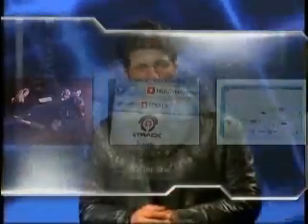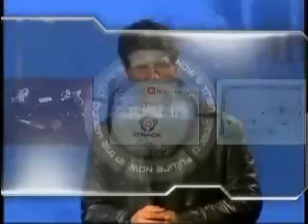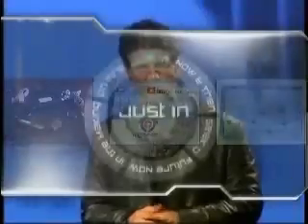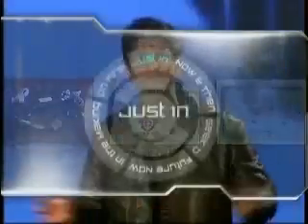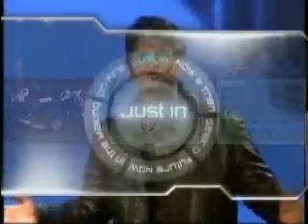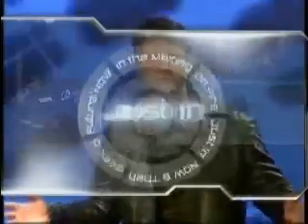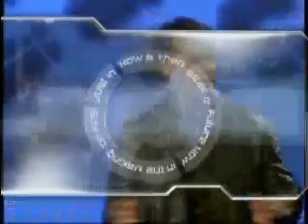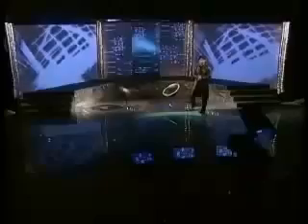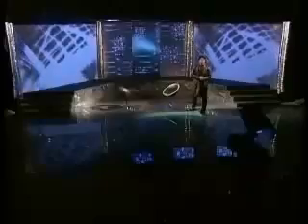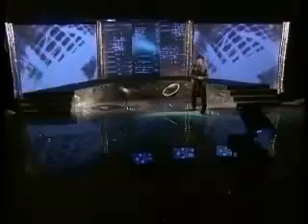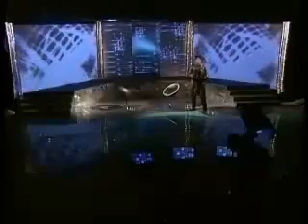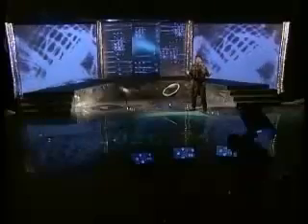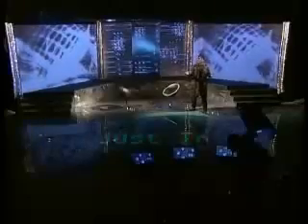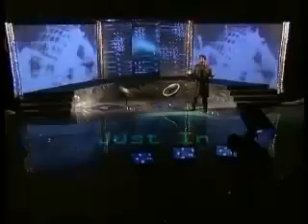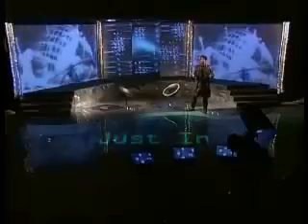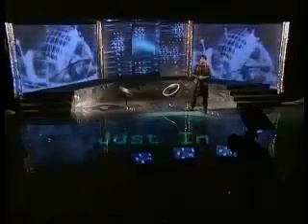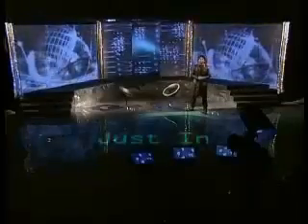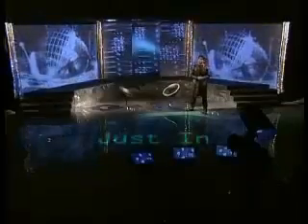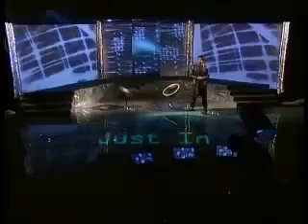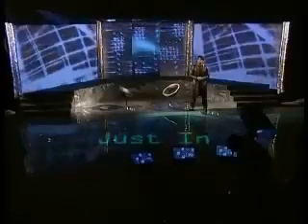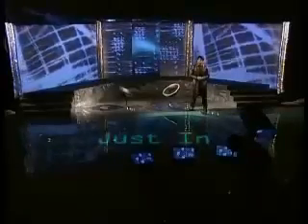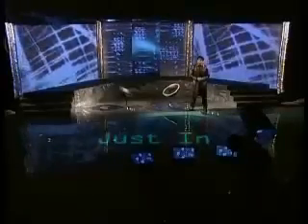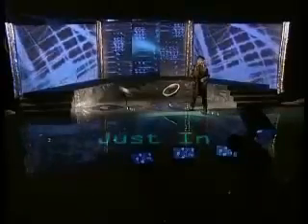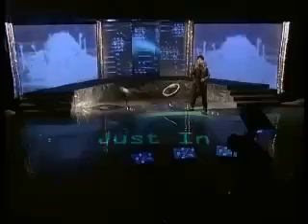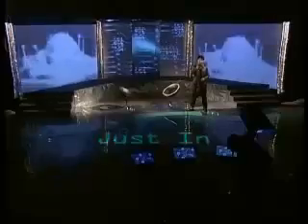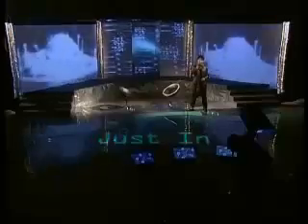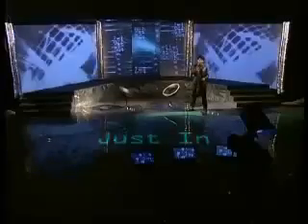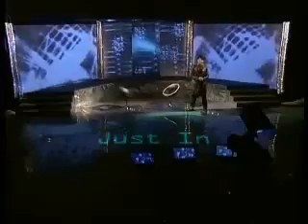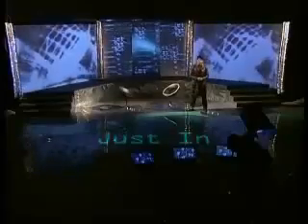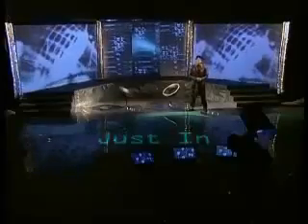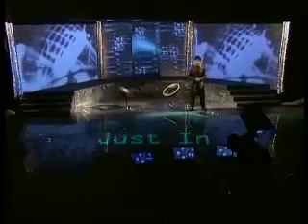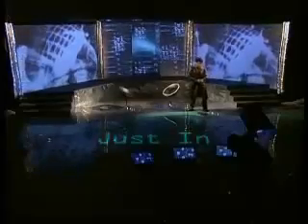Now we're moving to Just In. This is our platform segment — this is where we show you tomorrow's technology today.